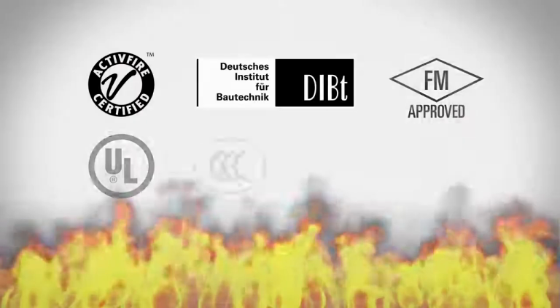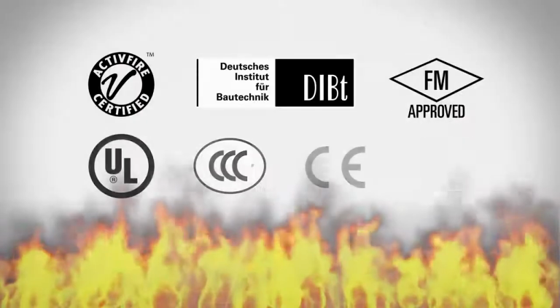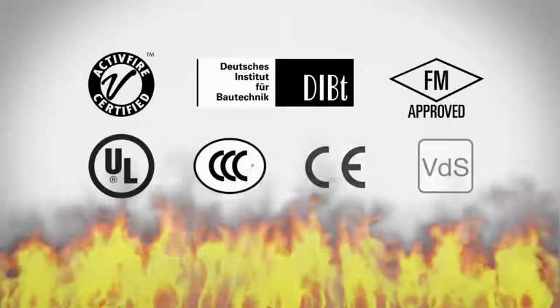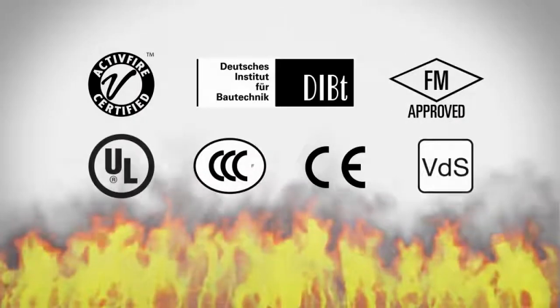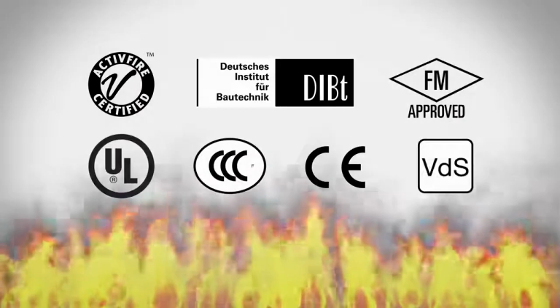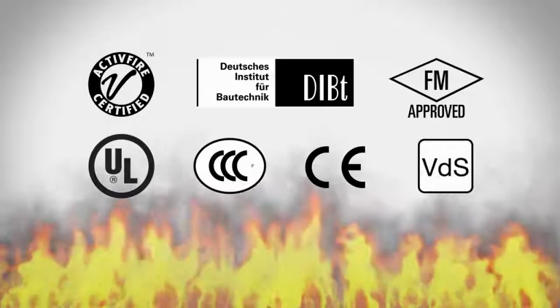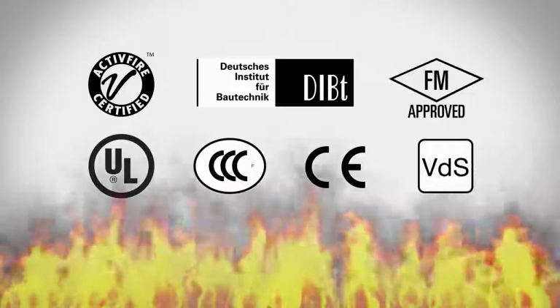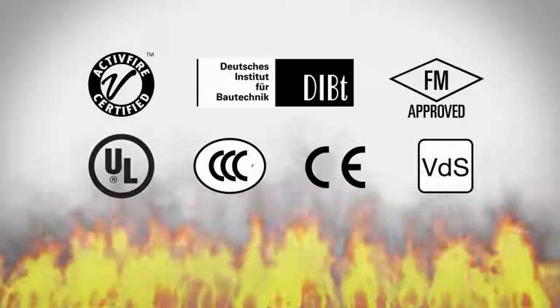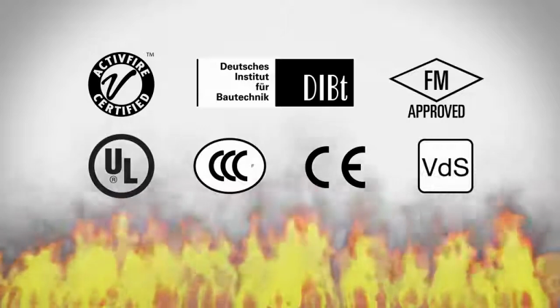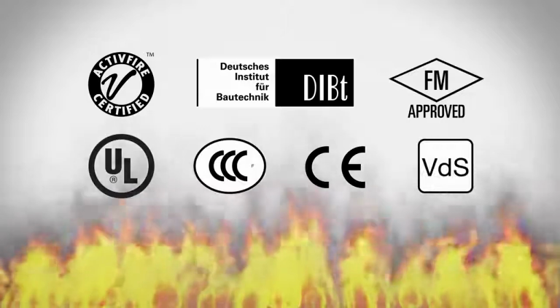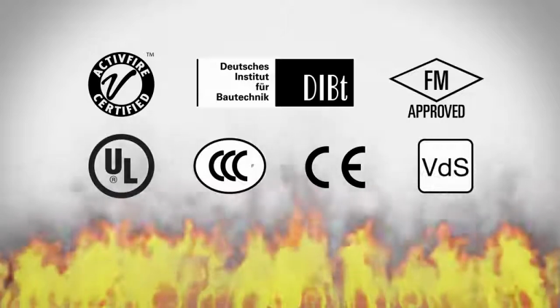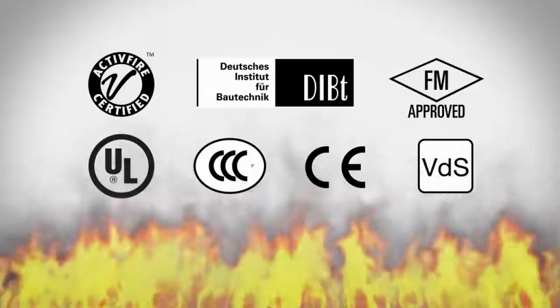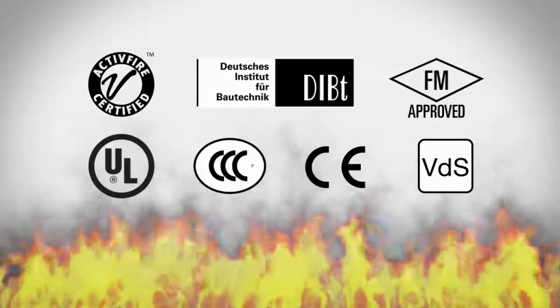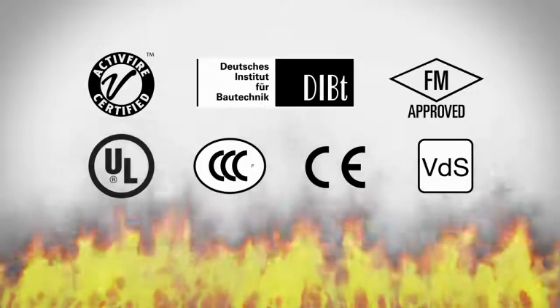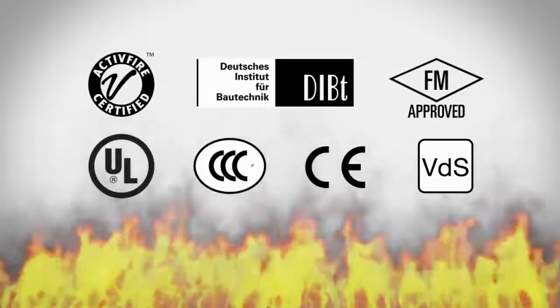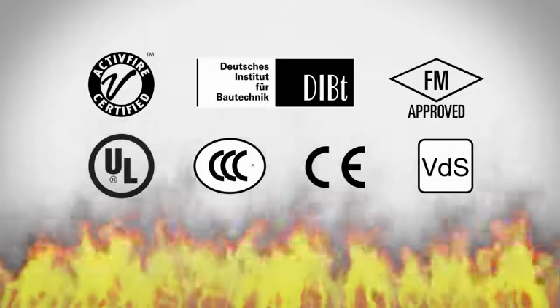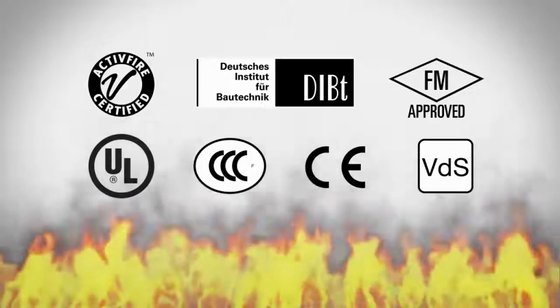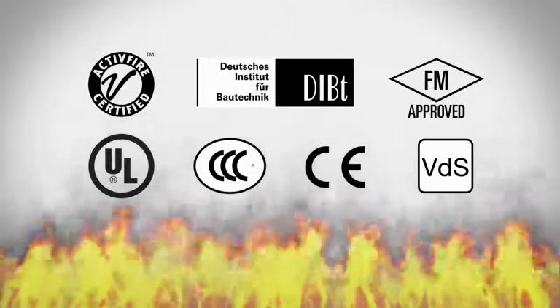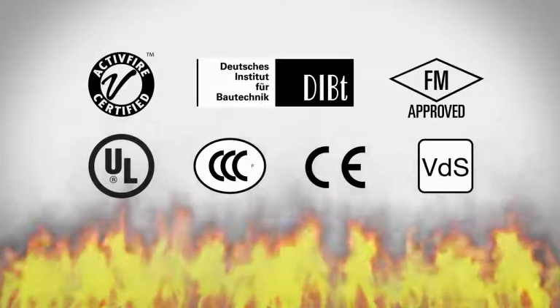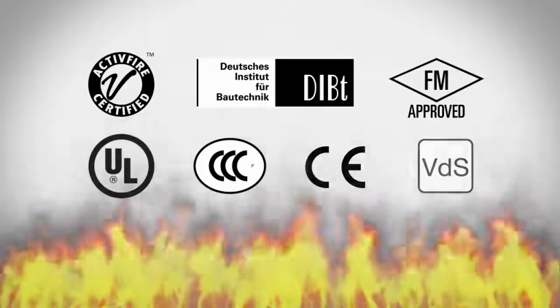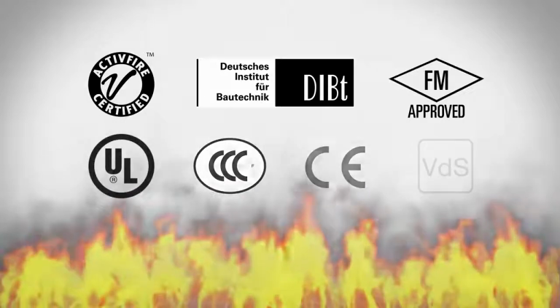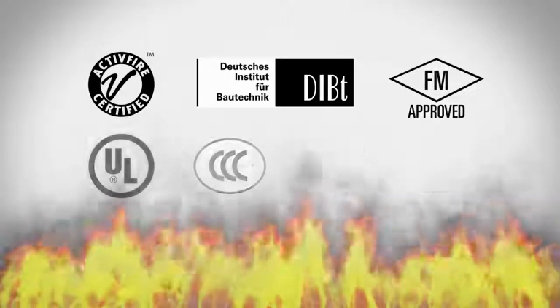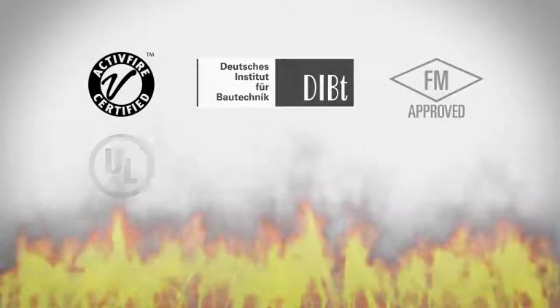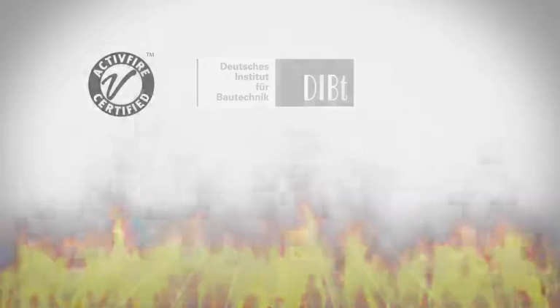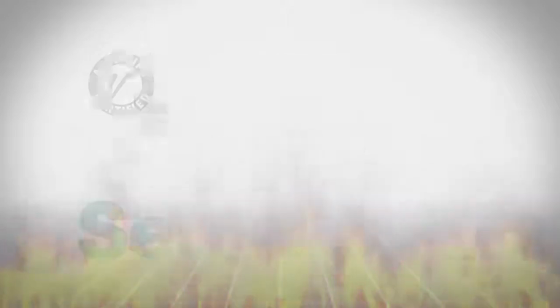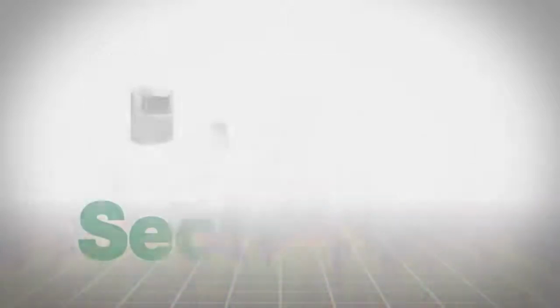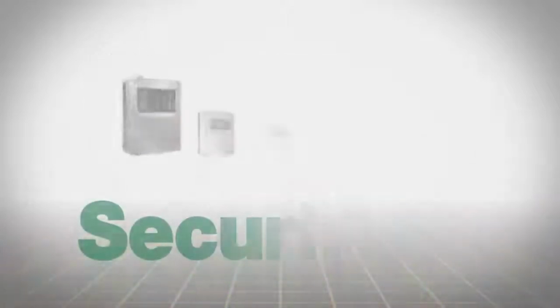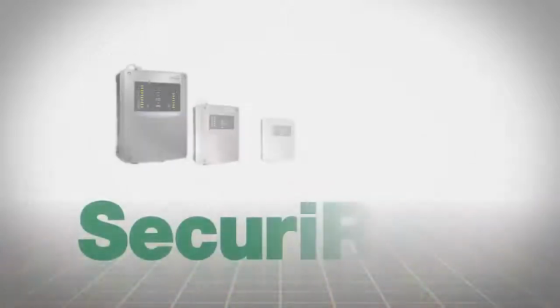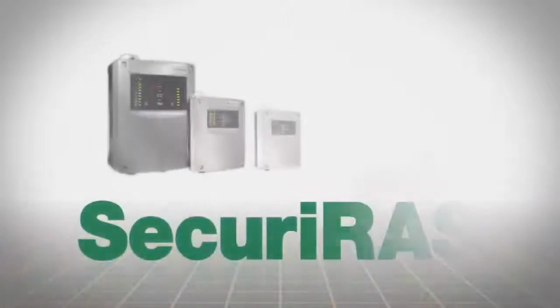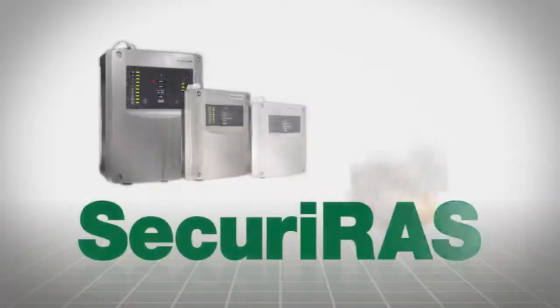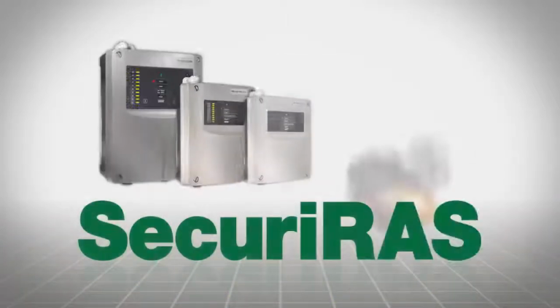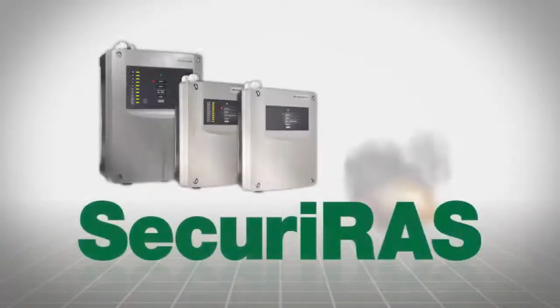Discover new dimensions for effective fire prevention with the Securiras ASD.